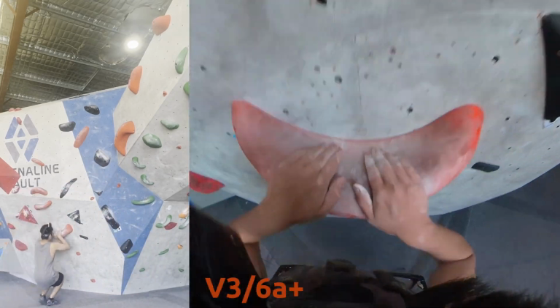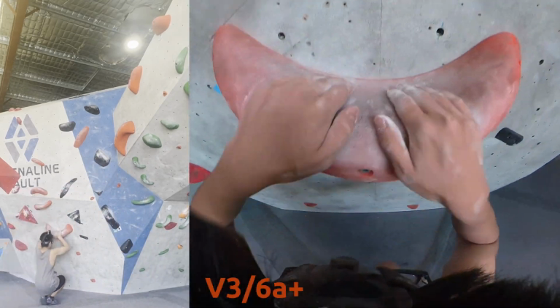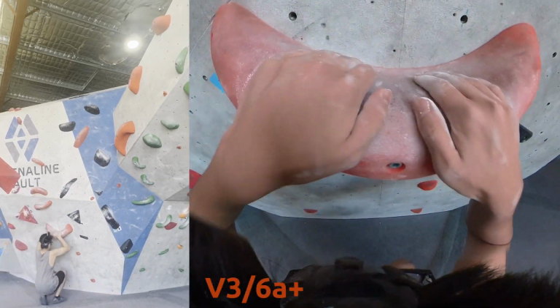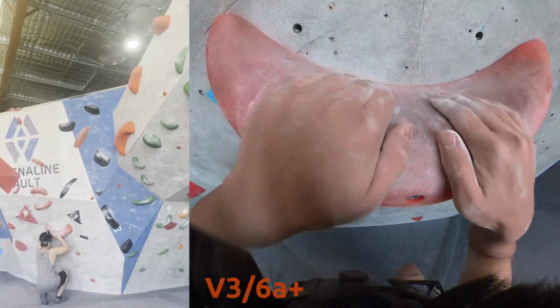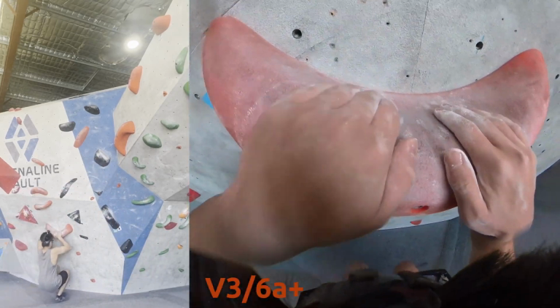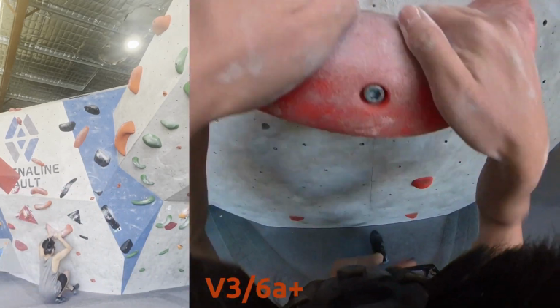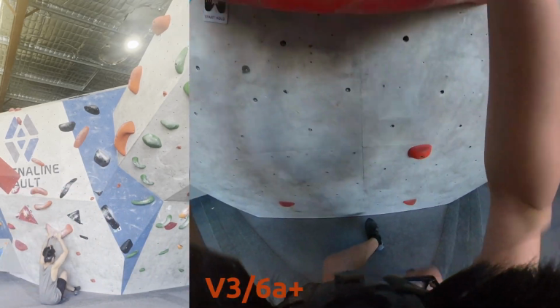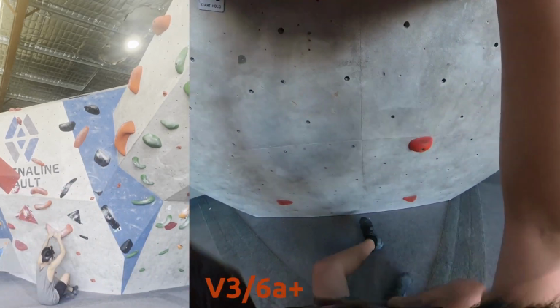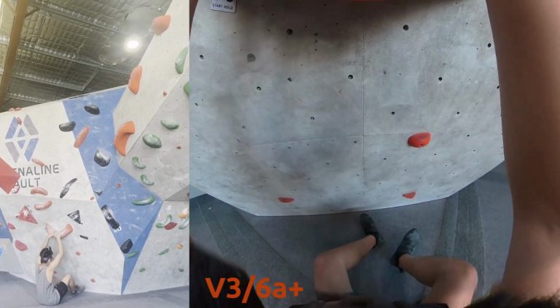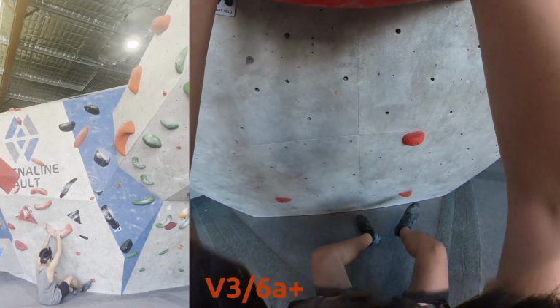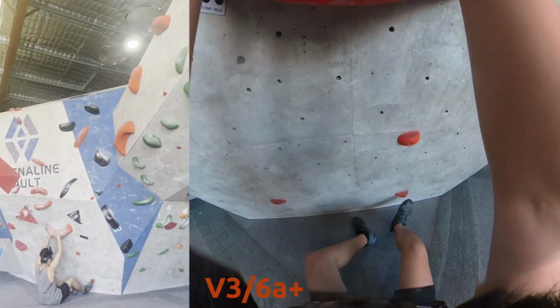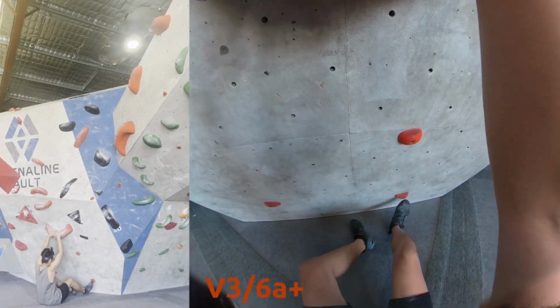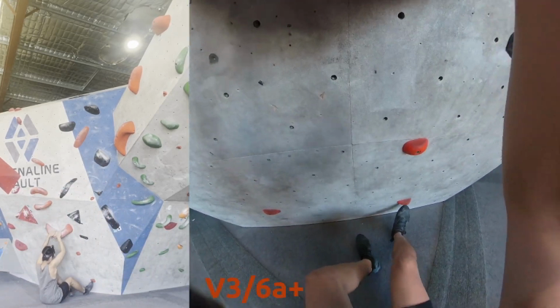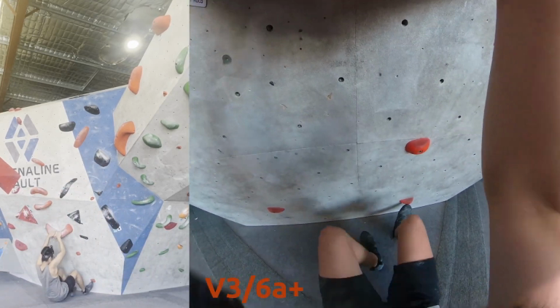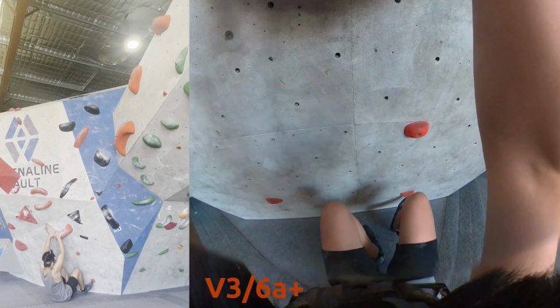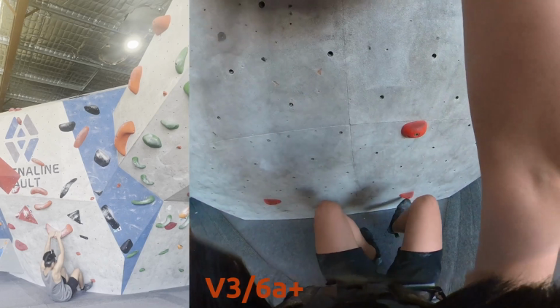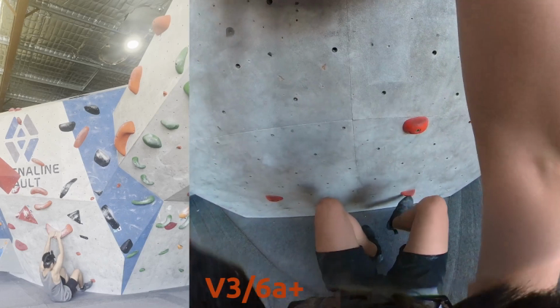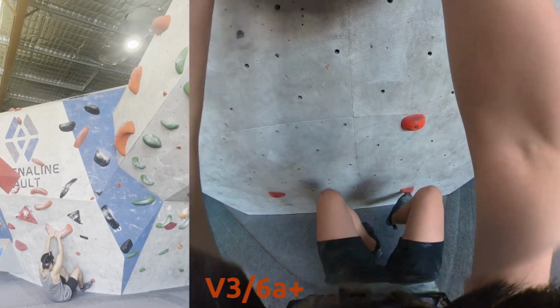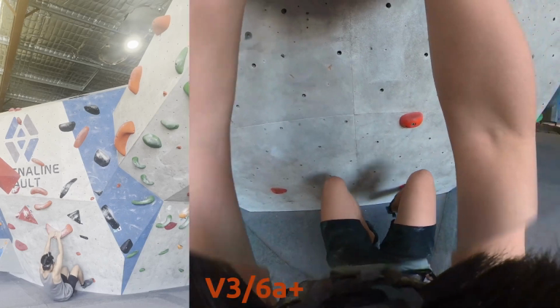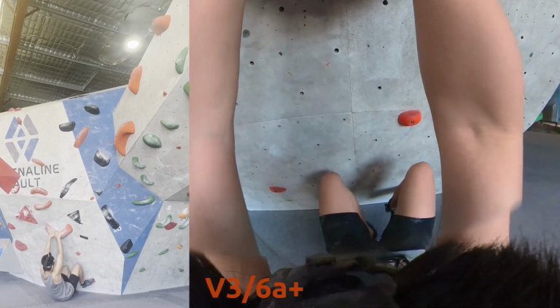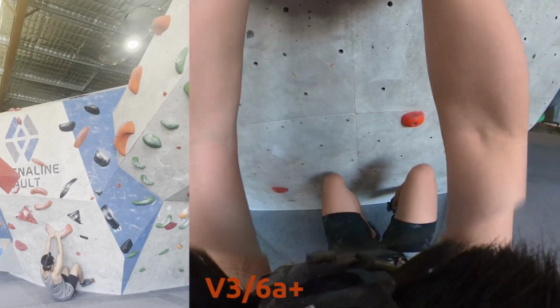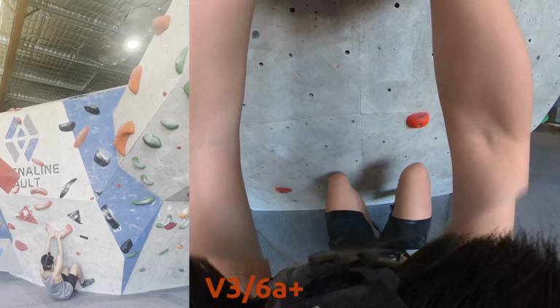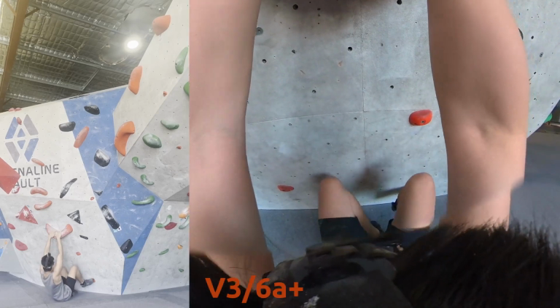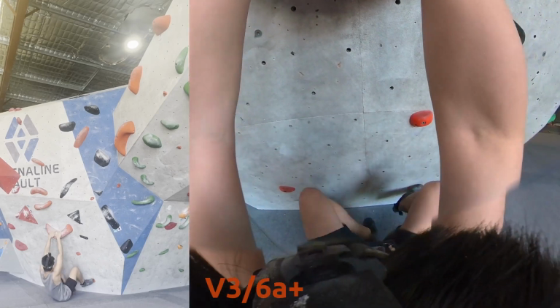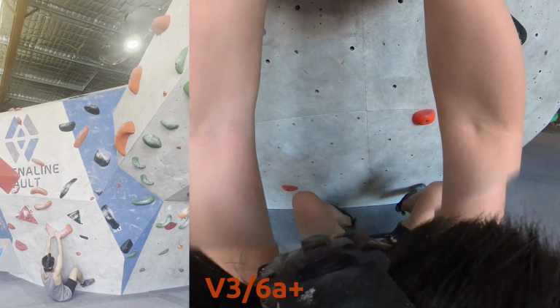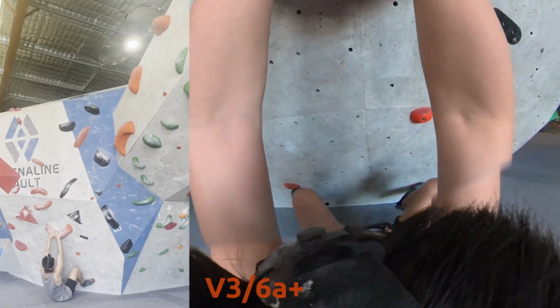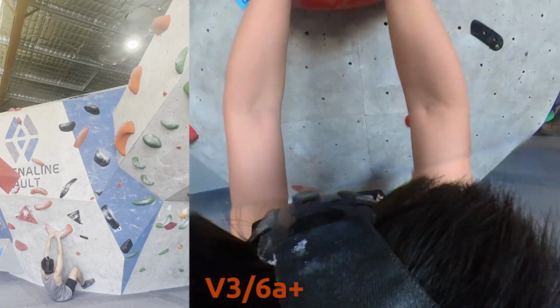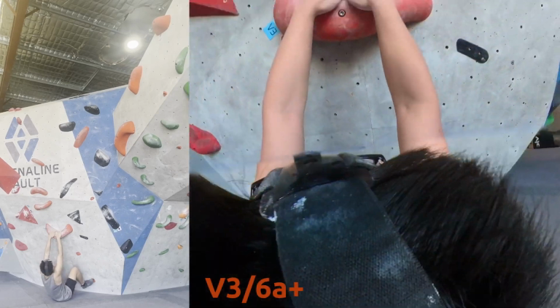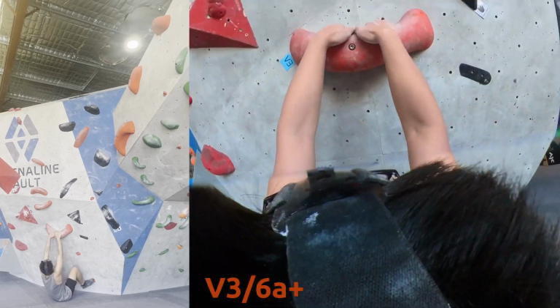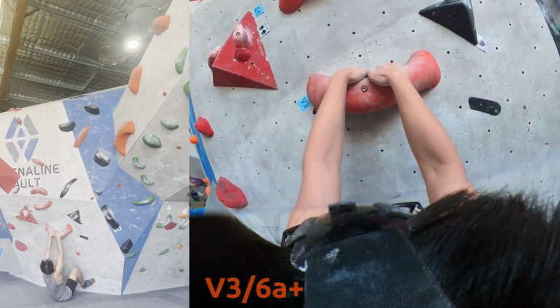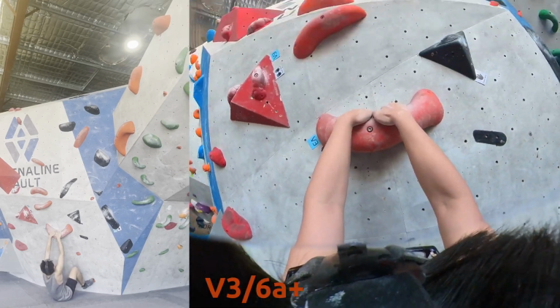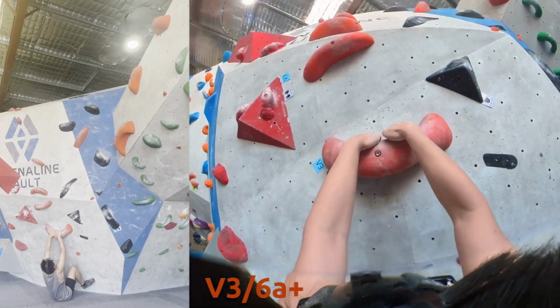But we did manage to flash it. Moving on to a bit more slopey problem.